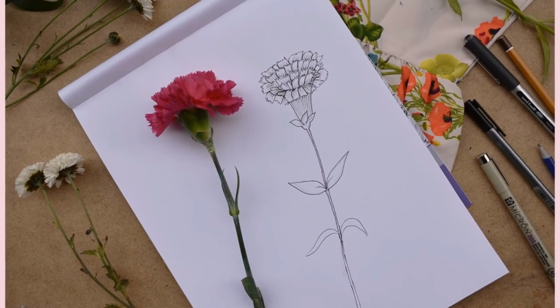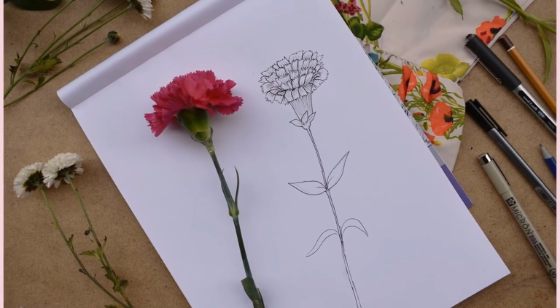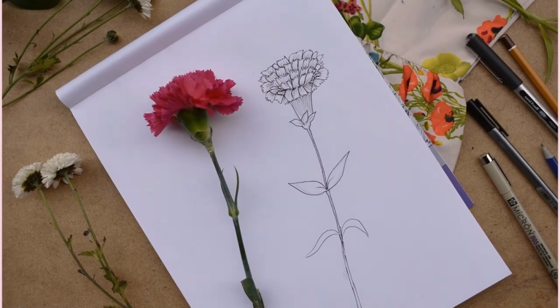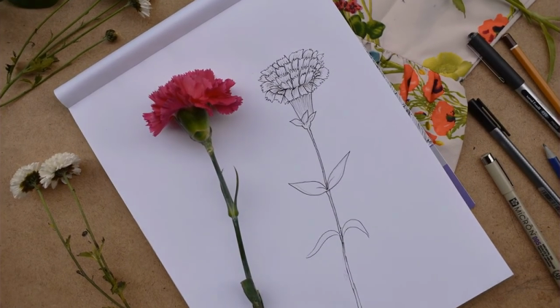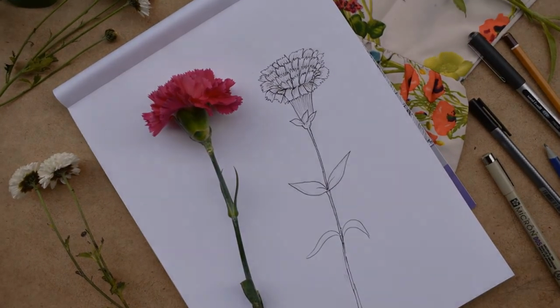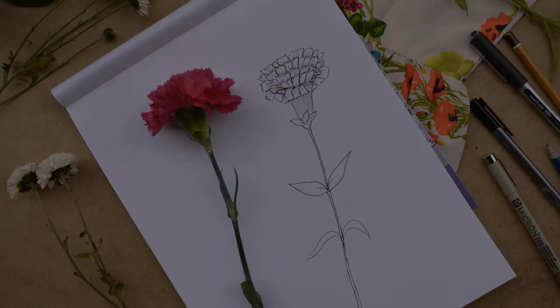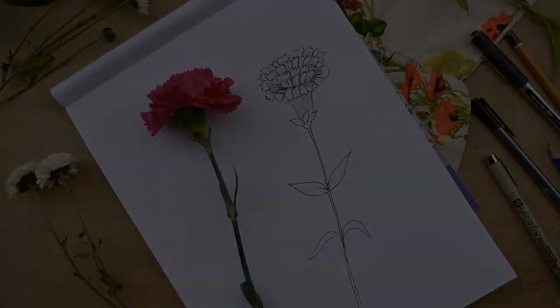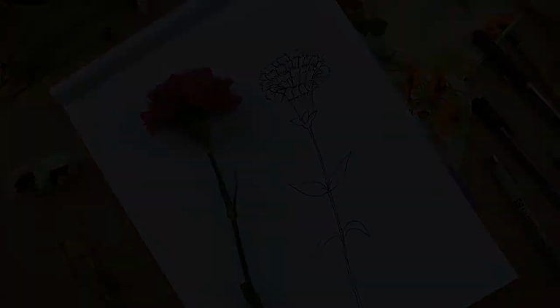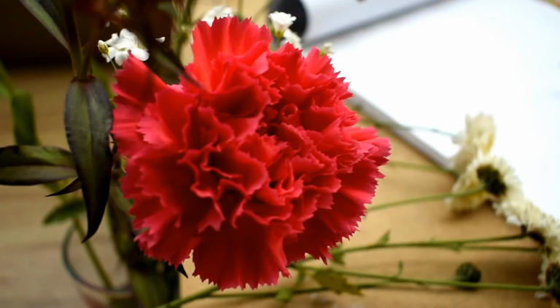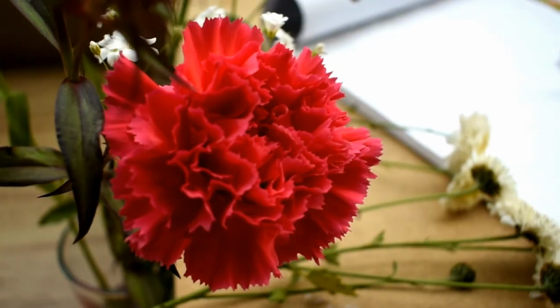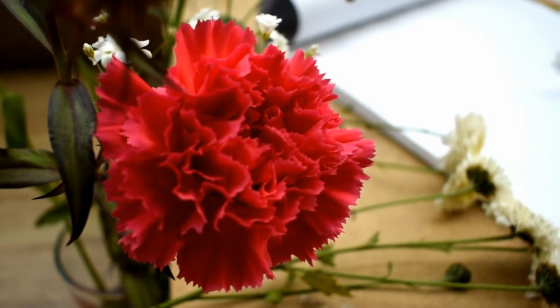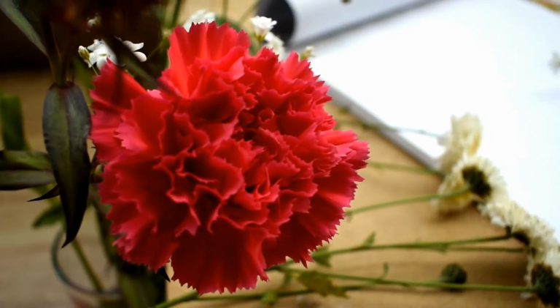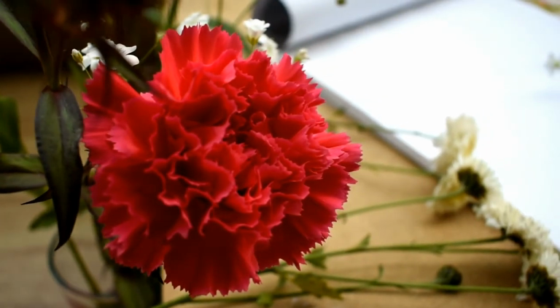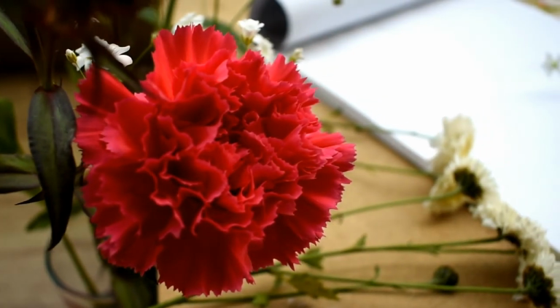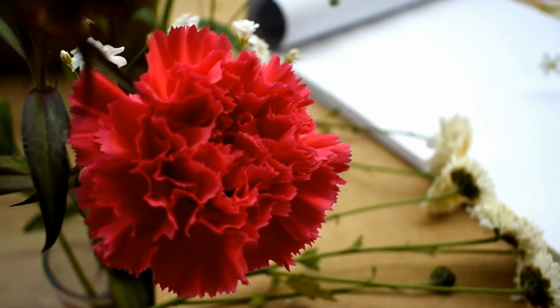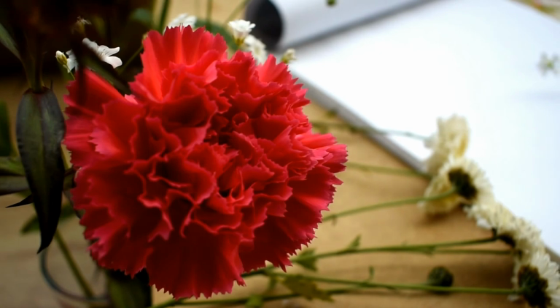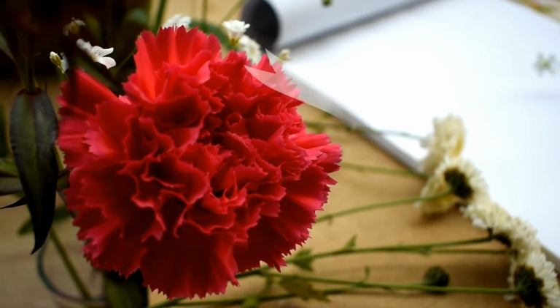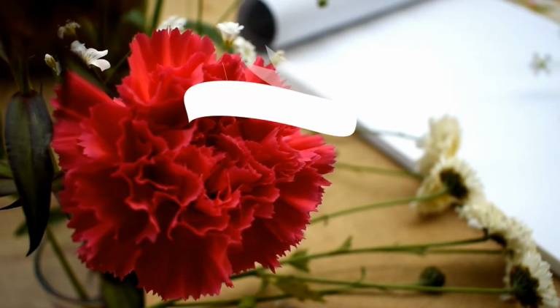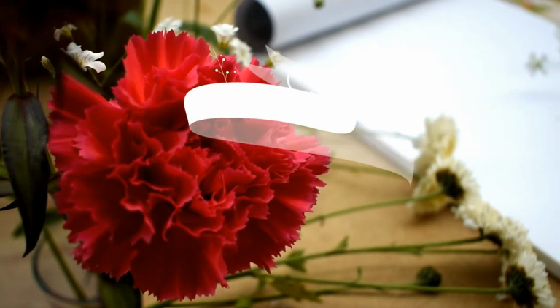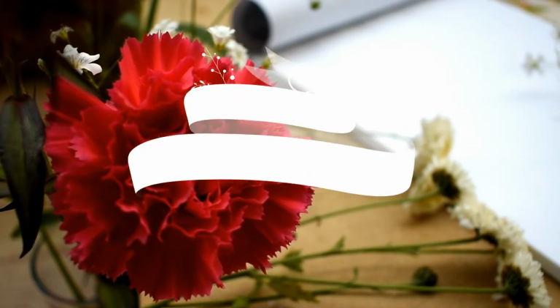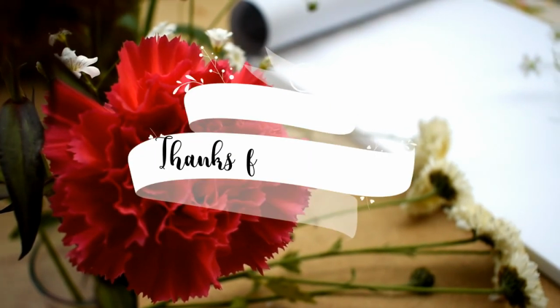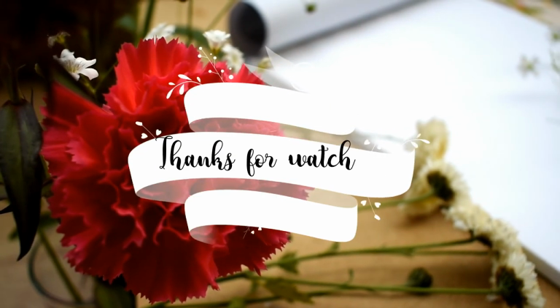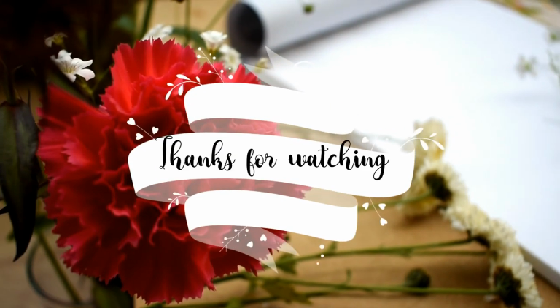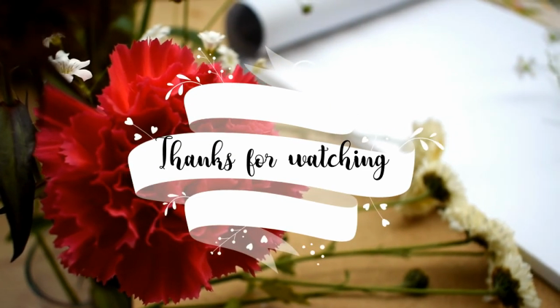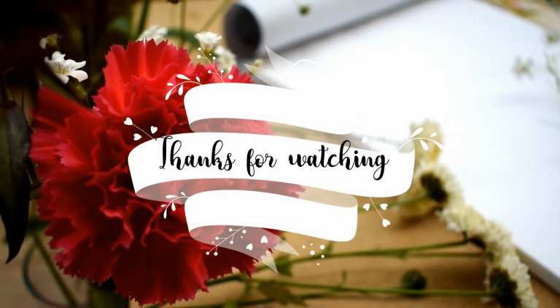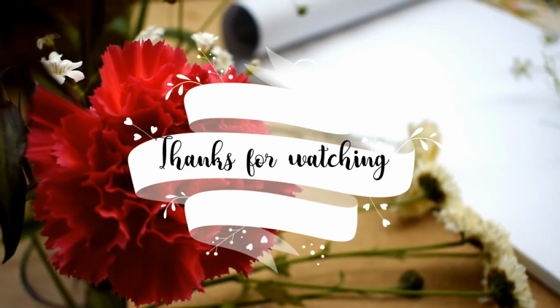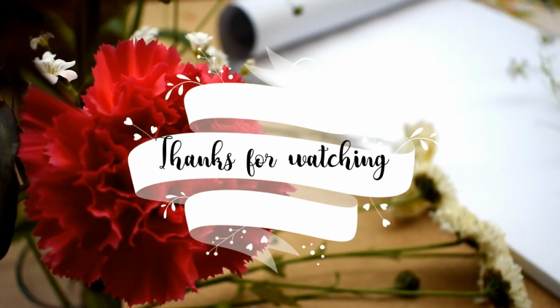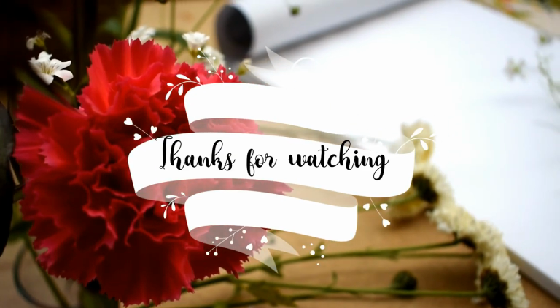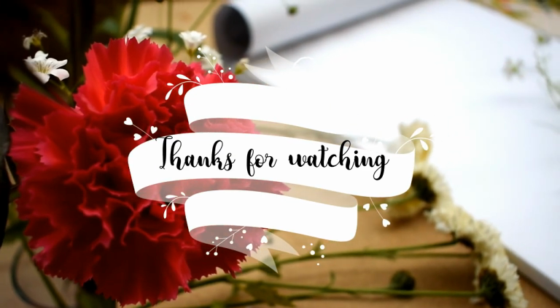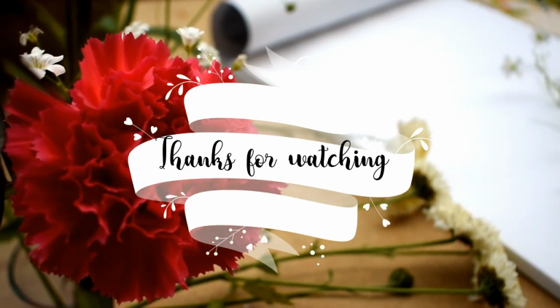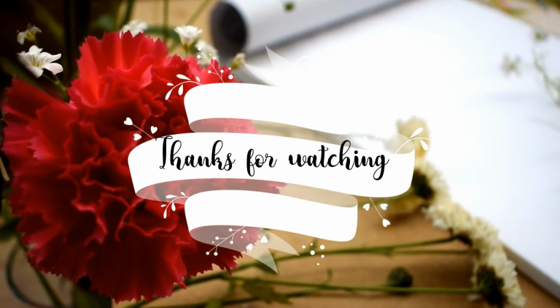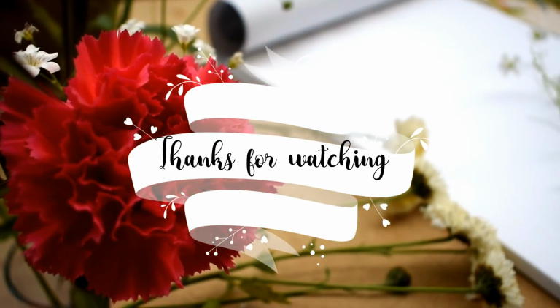Hope you all enjoyed this video! Please subscribe if you haven't. I'll see you next week — till then, stay creative, and thank you for watching!